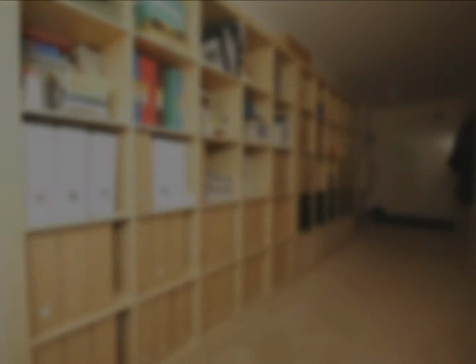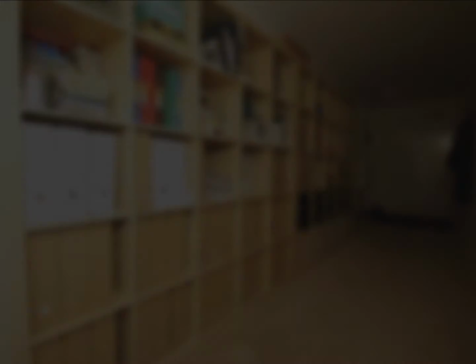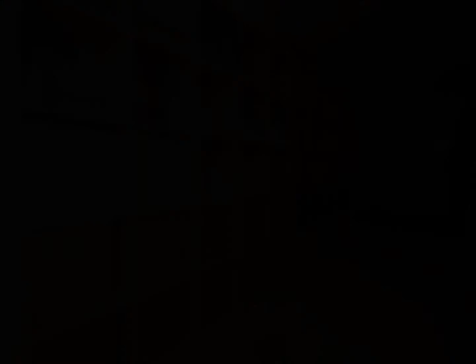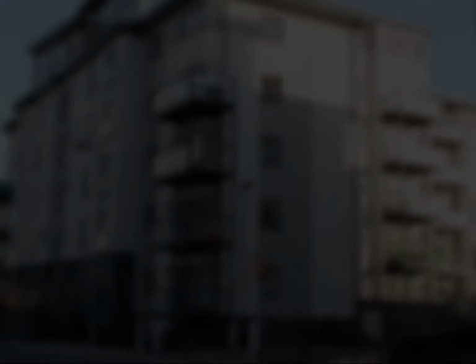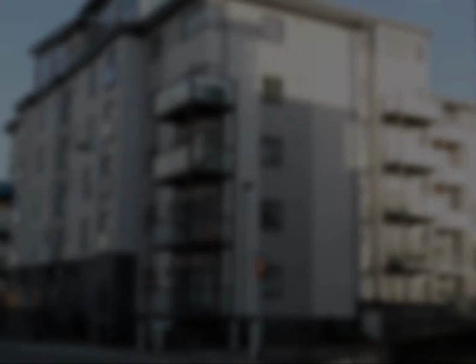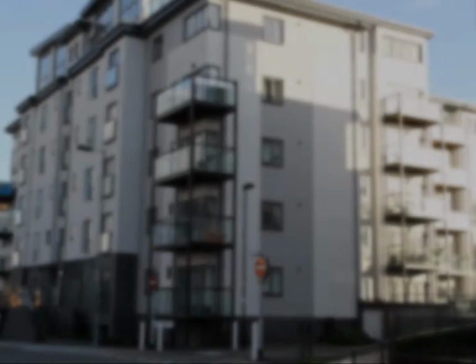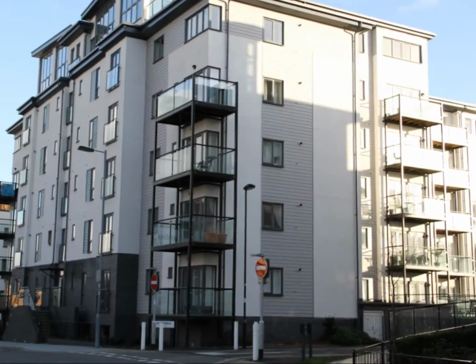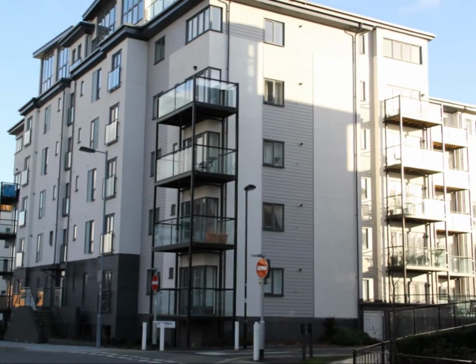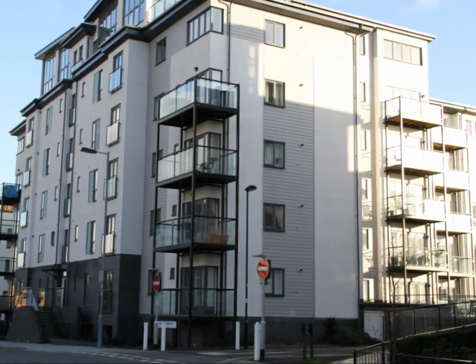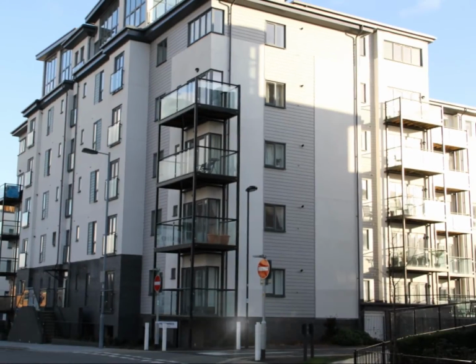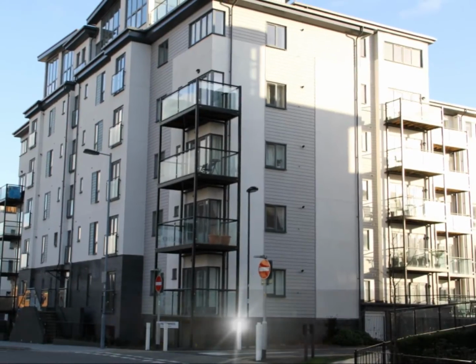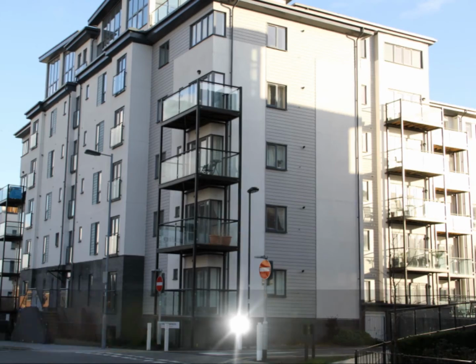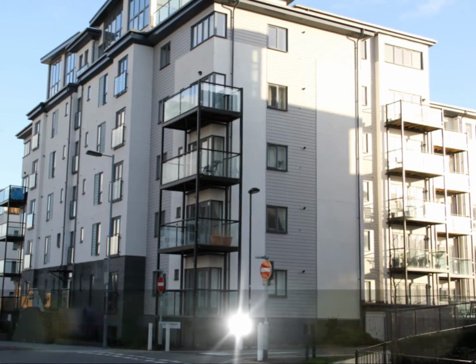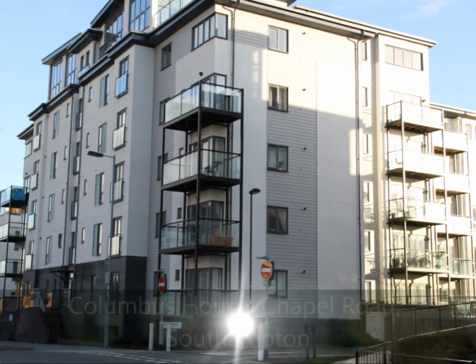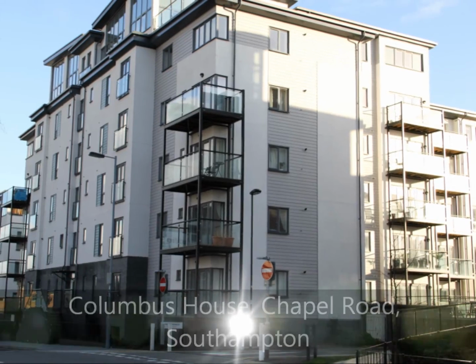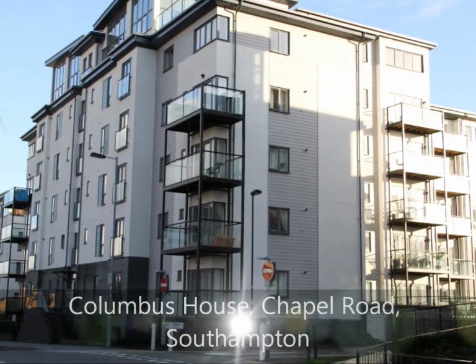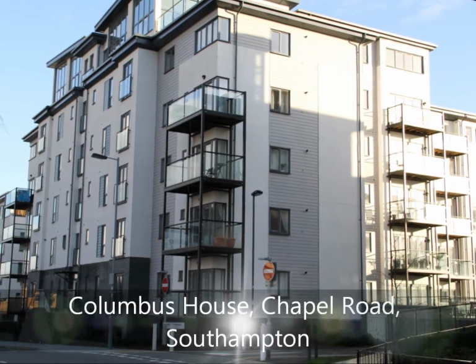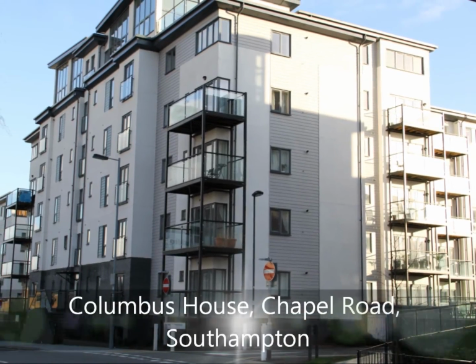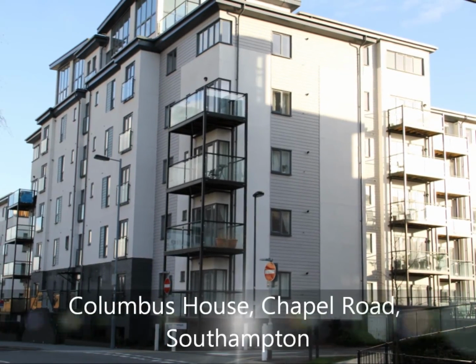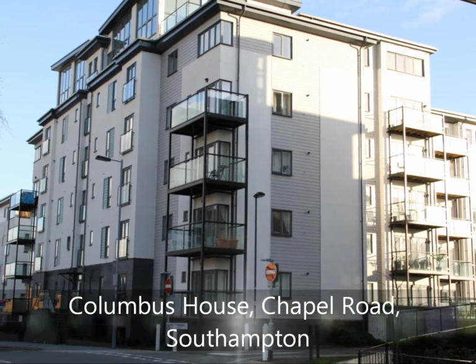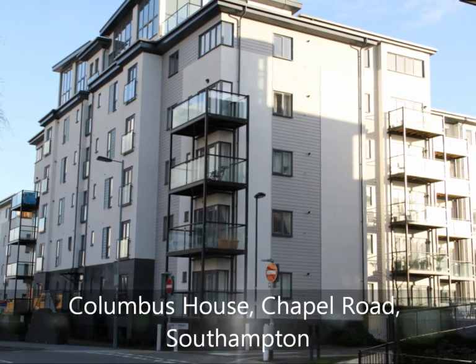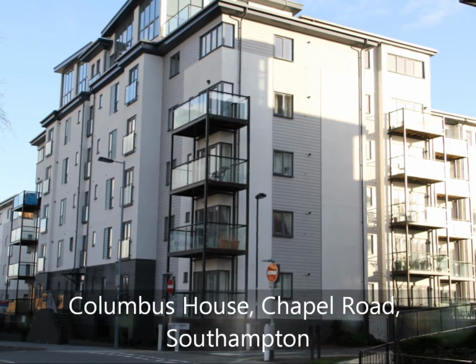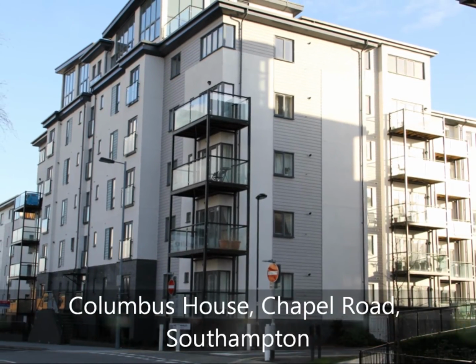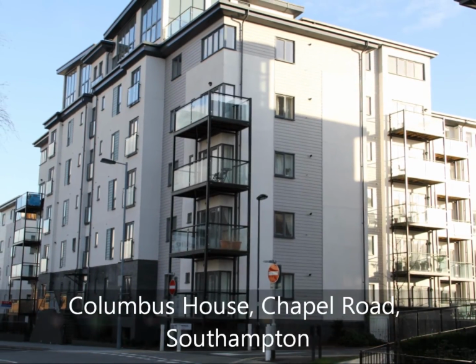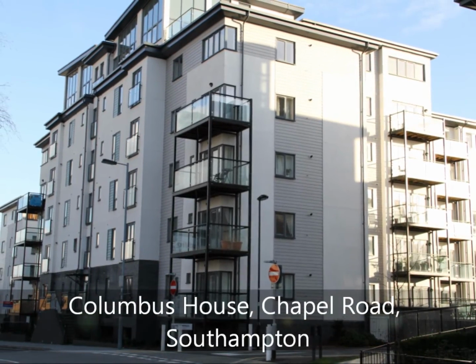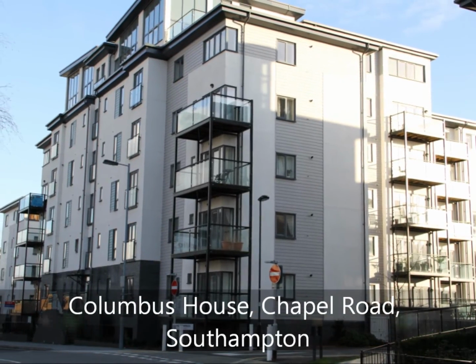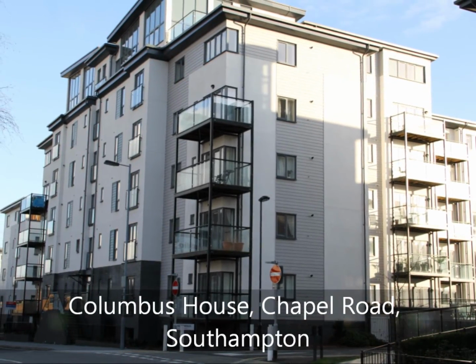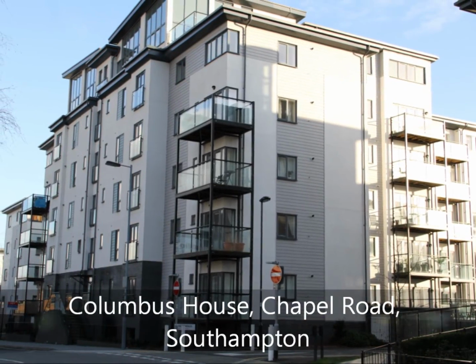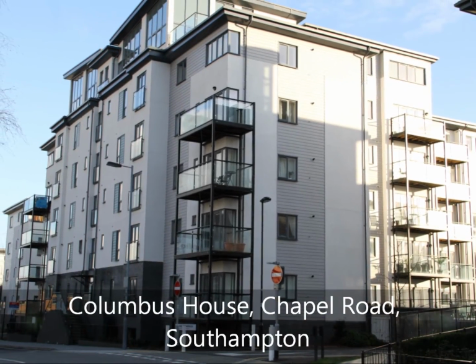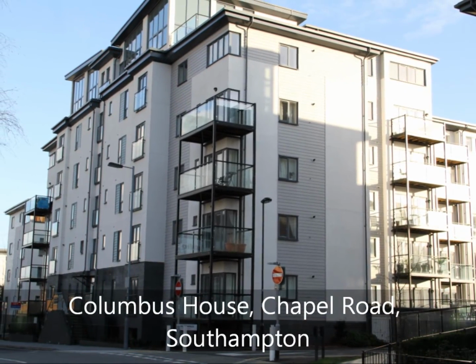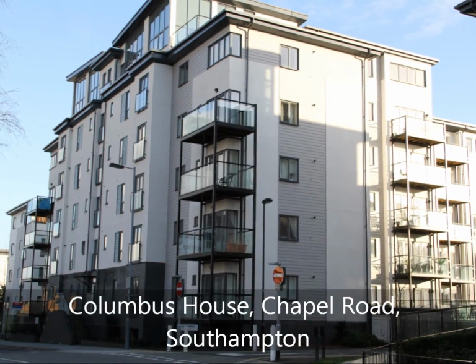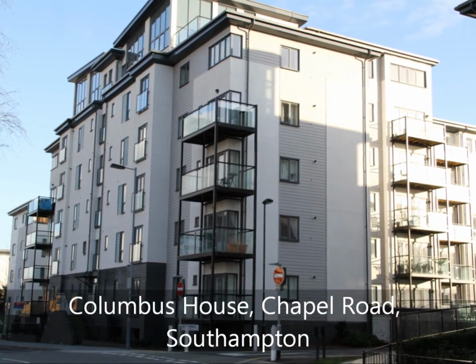To avoid any later disappointment, please contact Enfields of Southampton today to arrange an internal inspection.